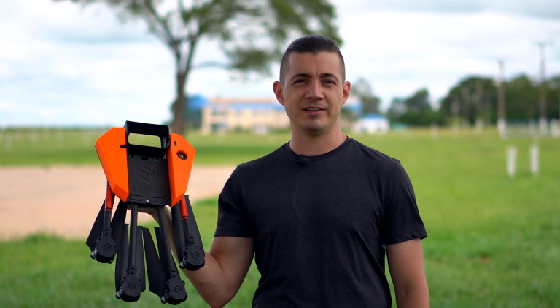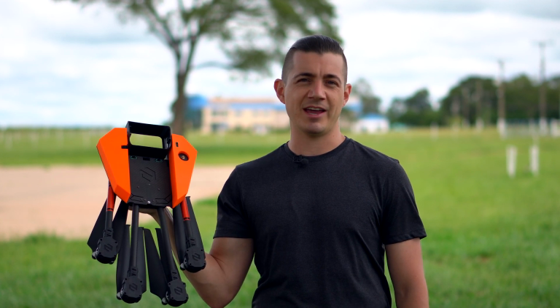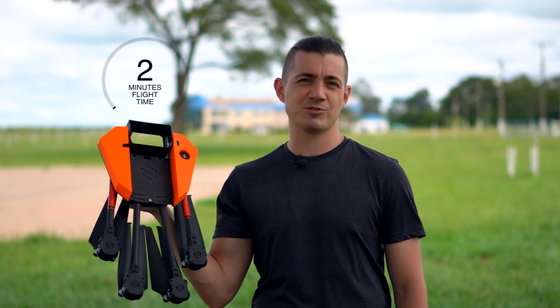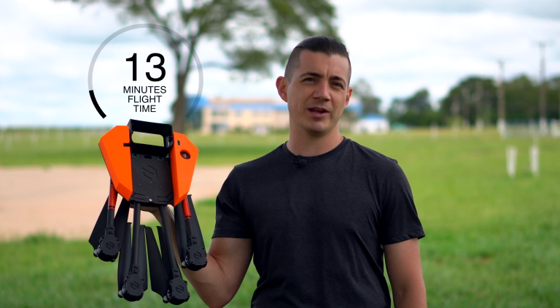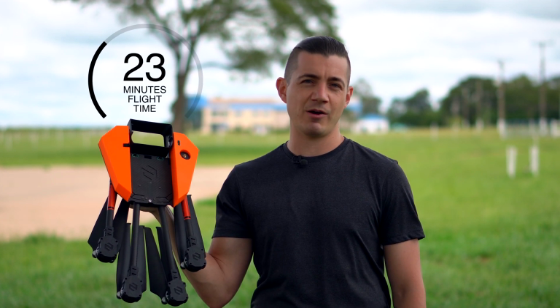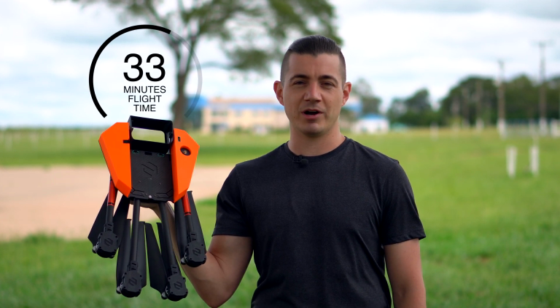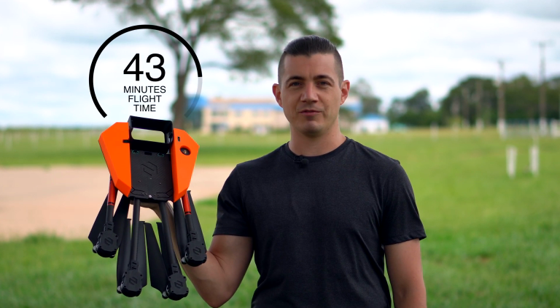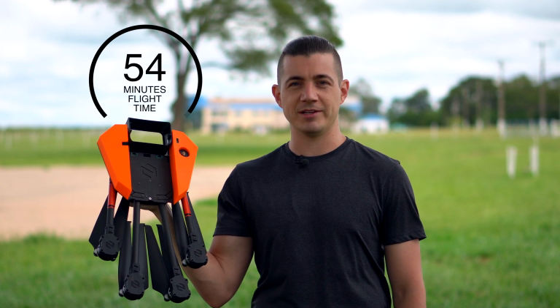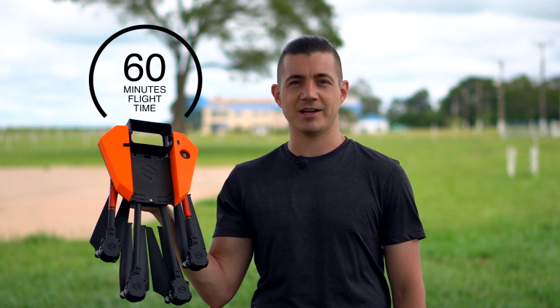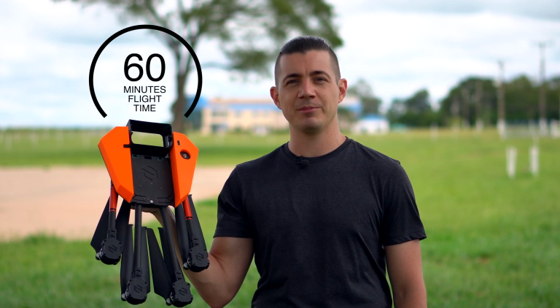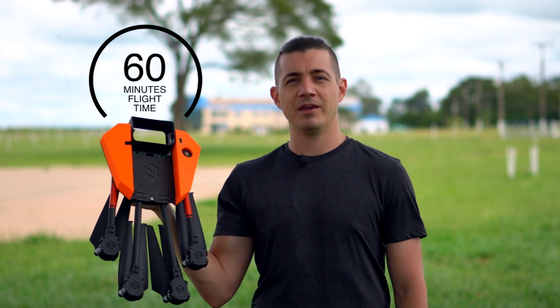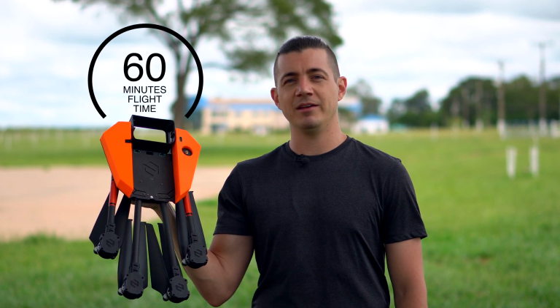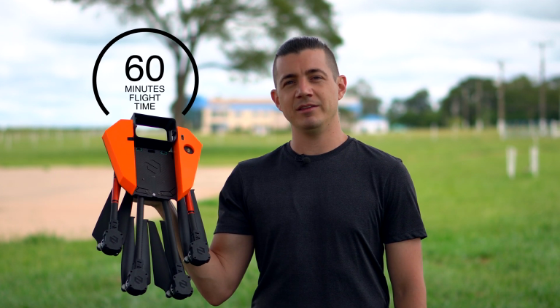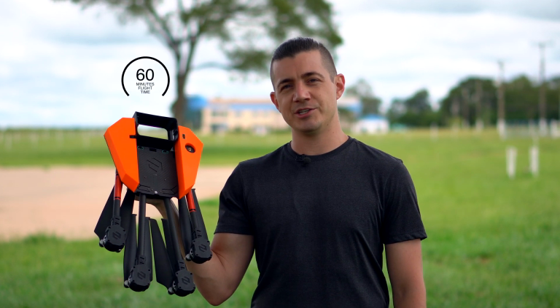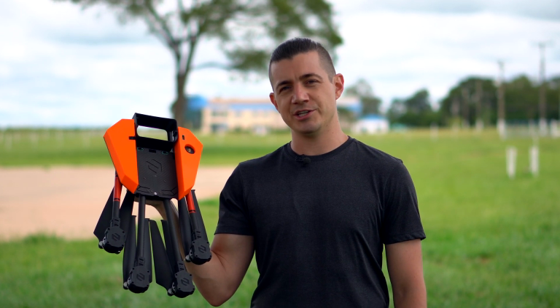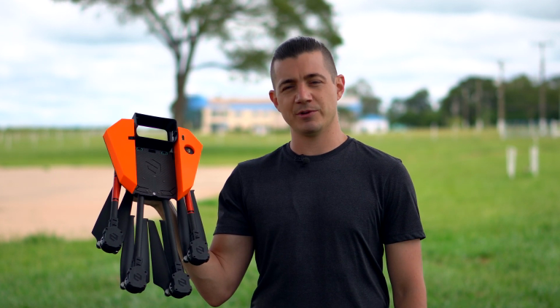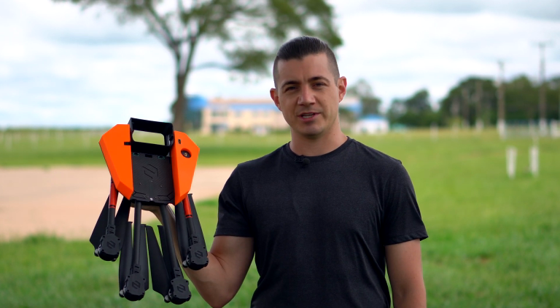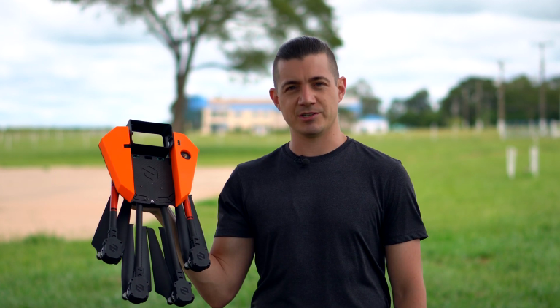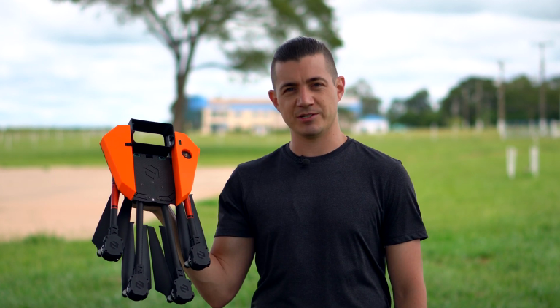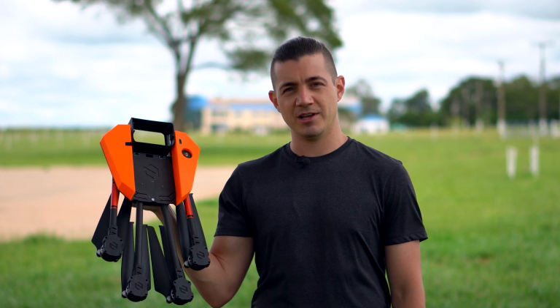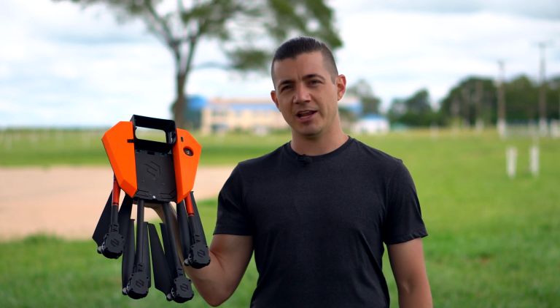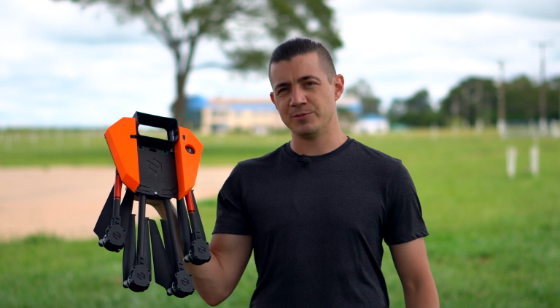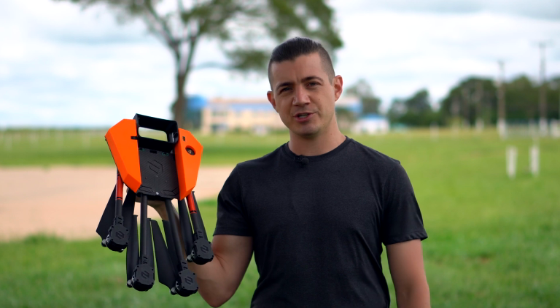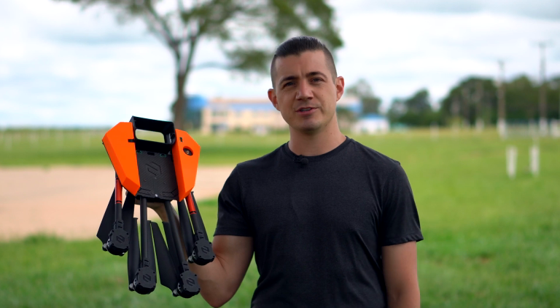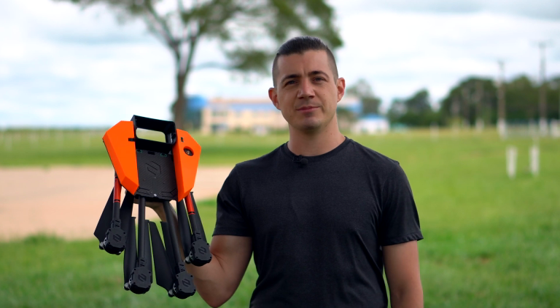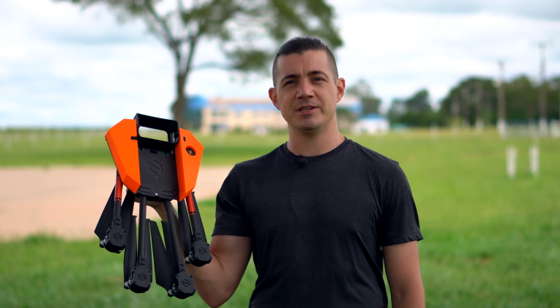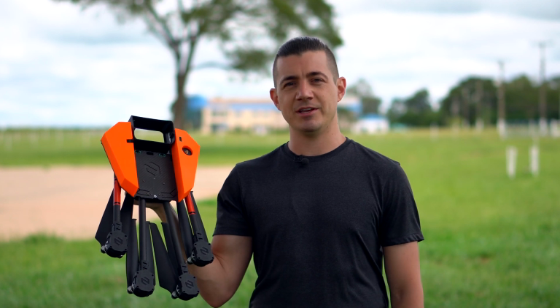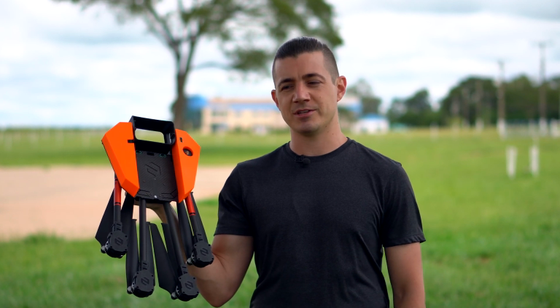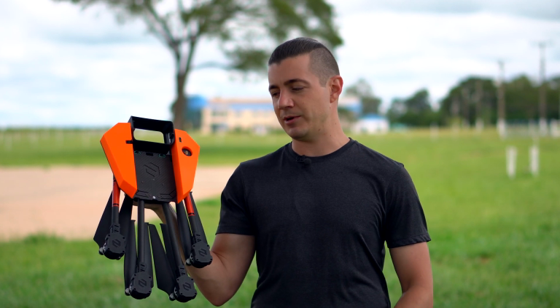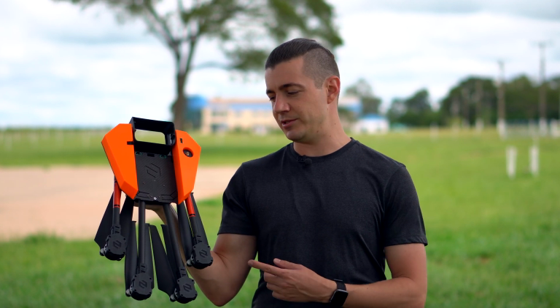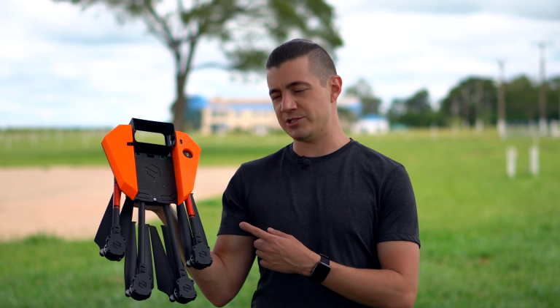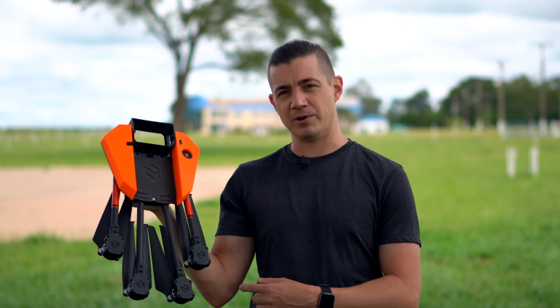It has one hour of flight time and interchangeable sensors. Let me show you some details about this drone.